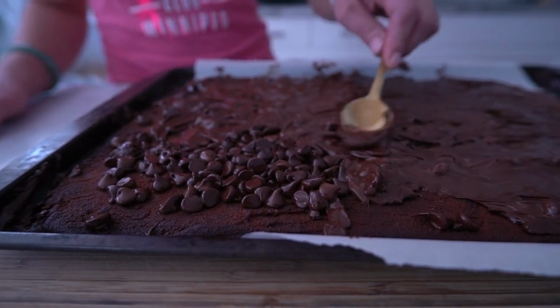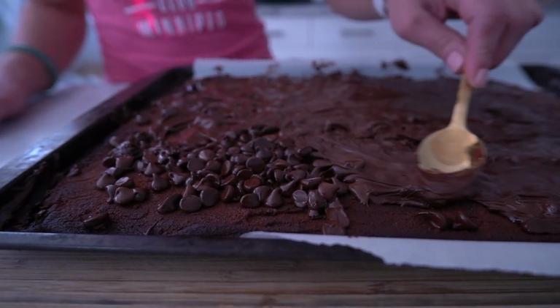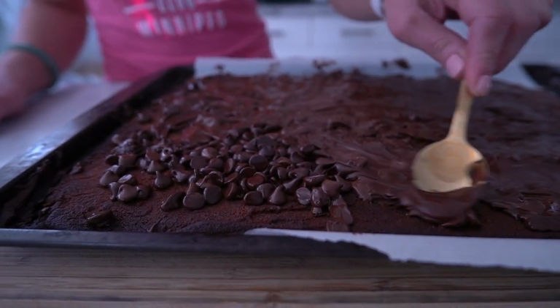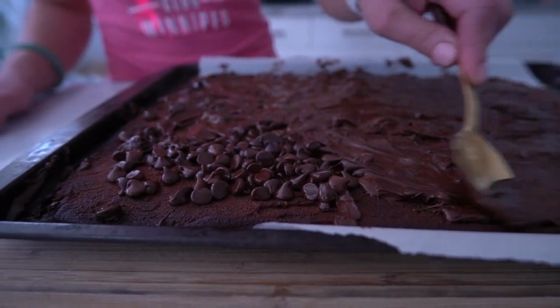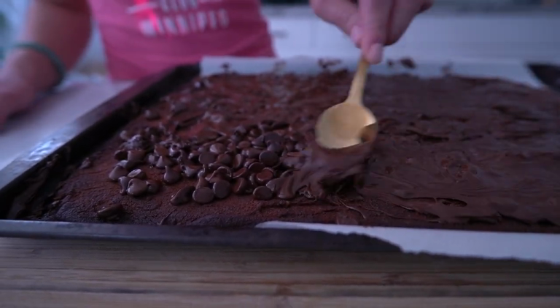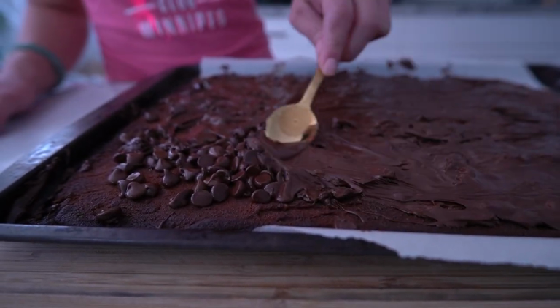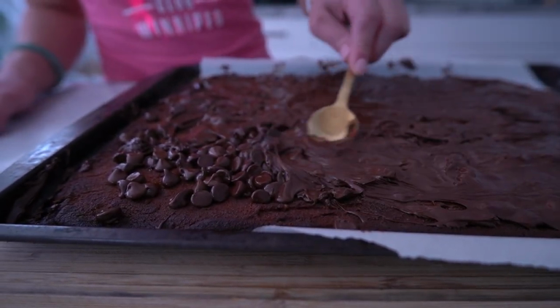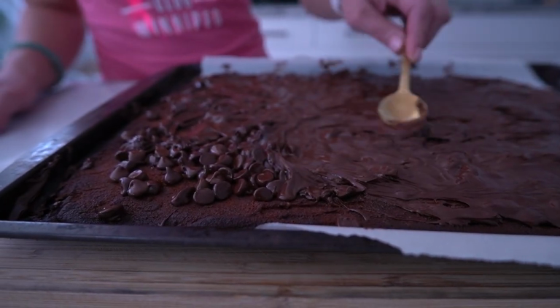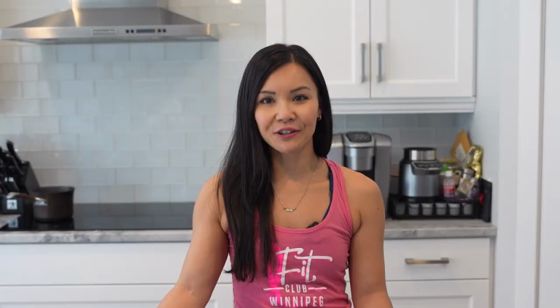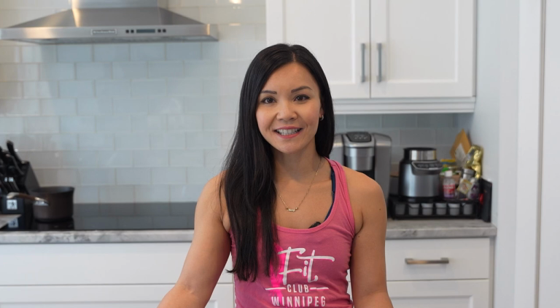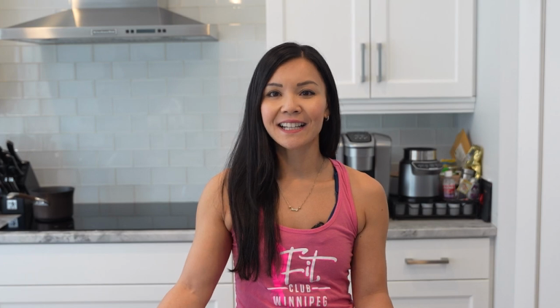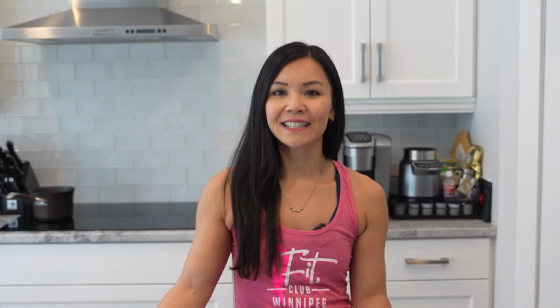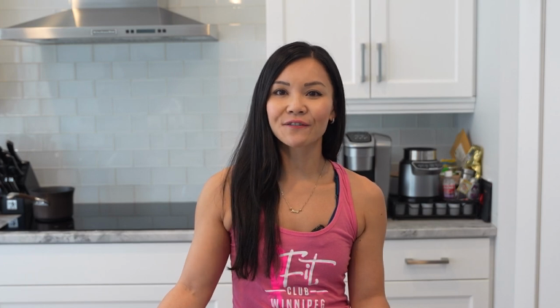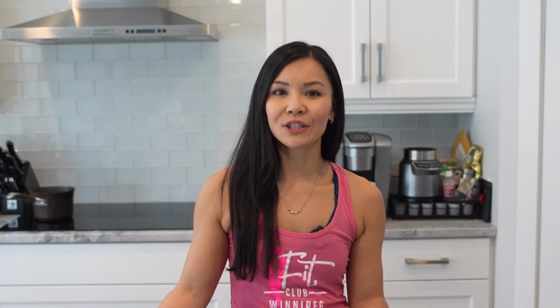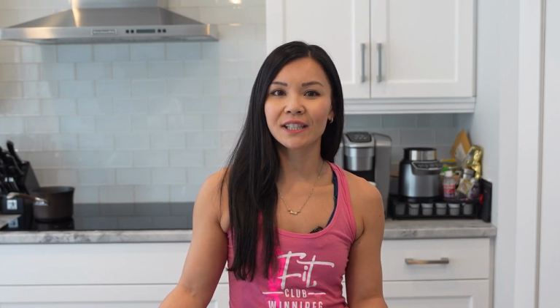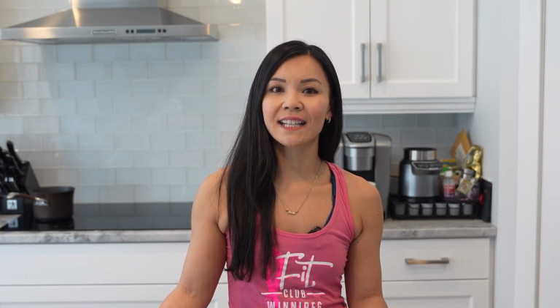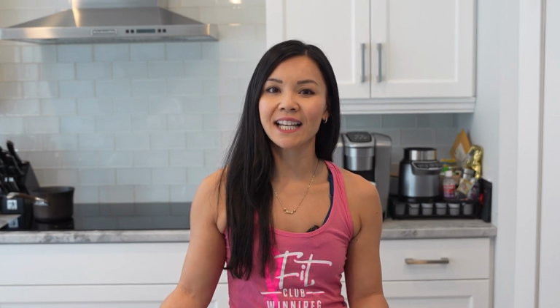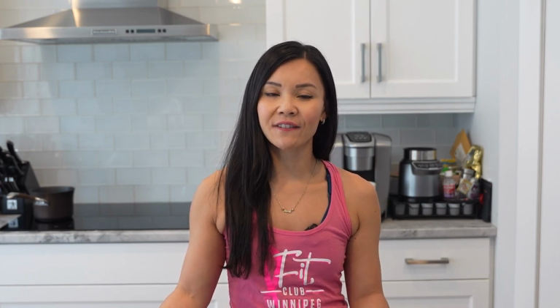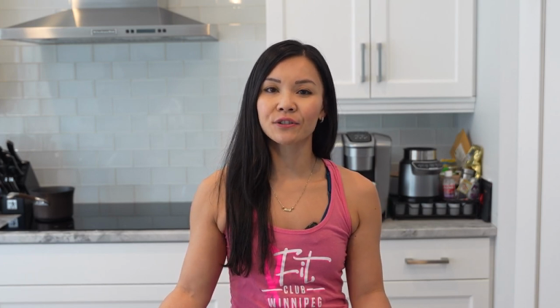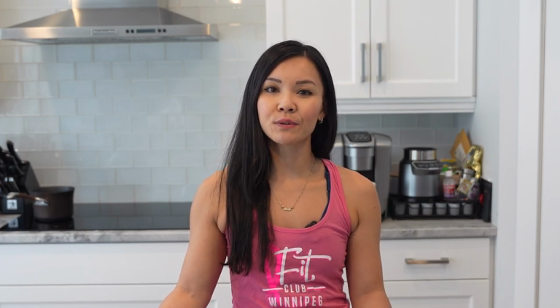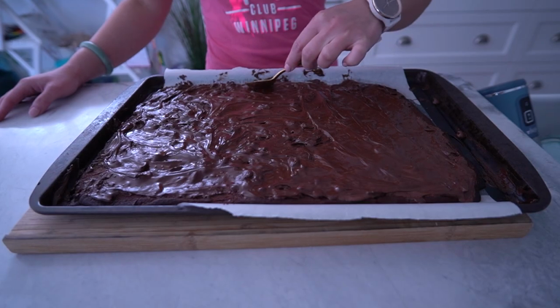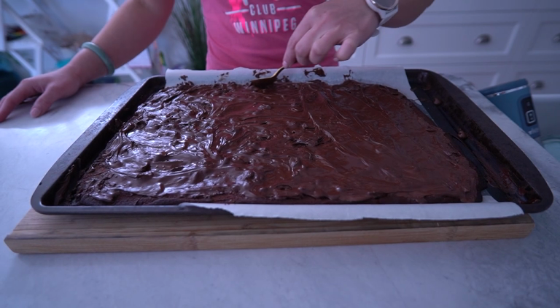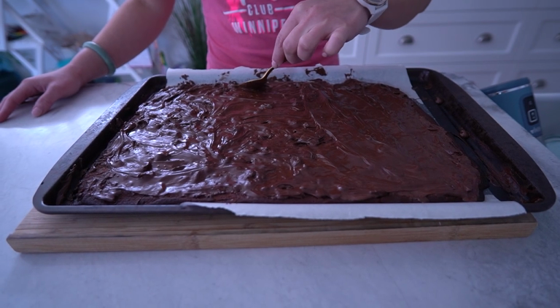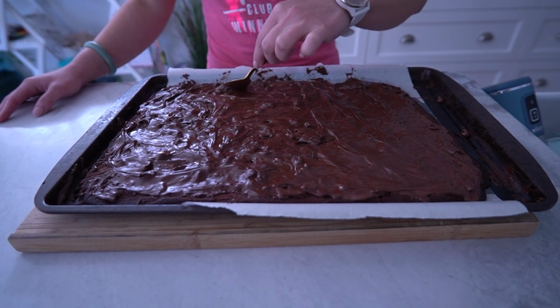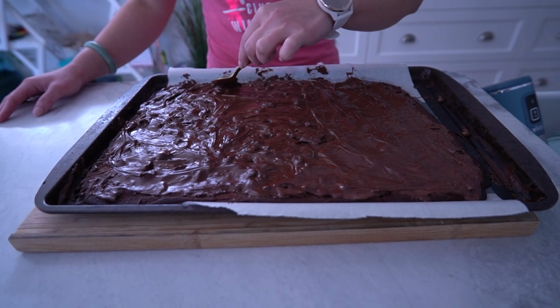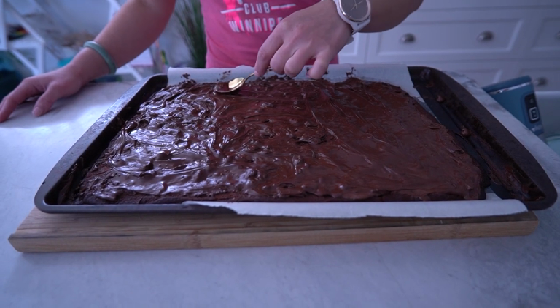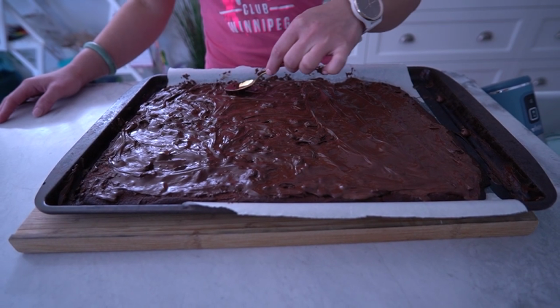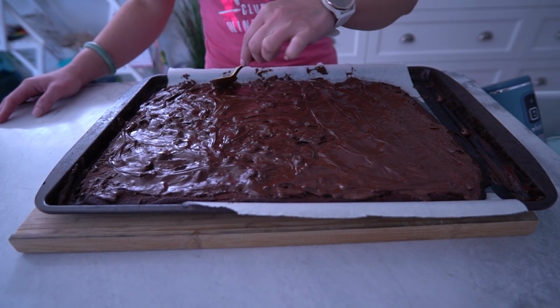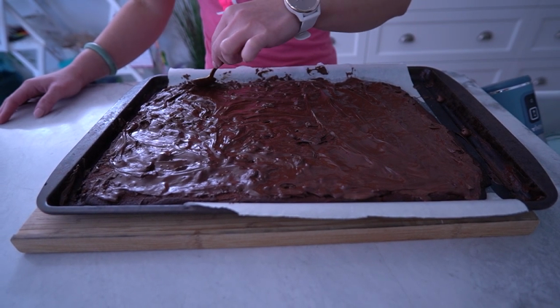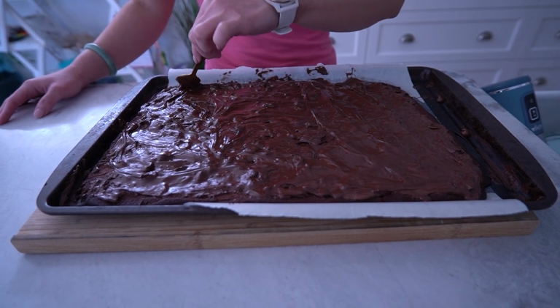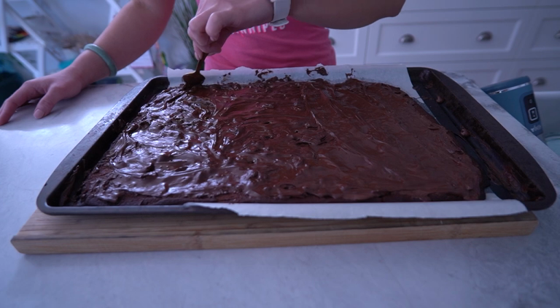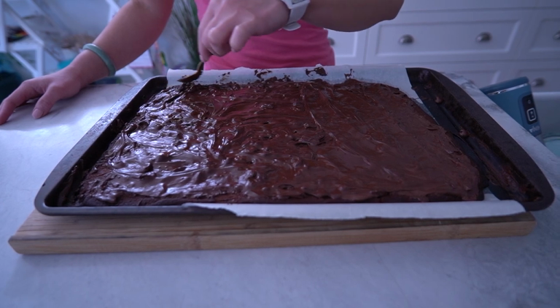And there you have it, fit fam — Neri's crack. A guilt-free treat that satisfies your sweet cravings while keeping you on track with your fitness goals.